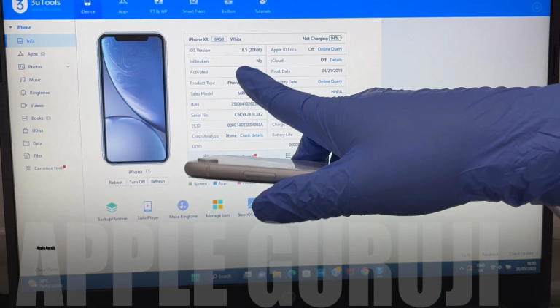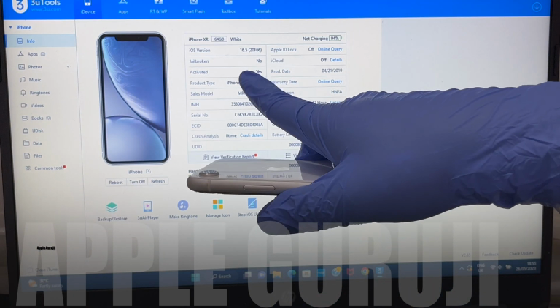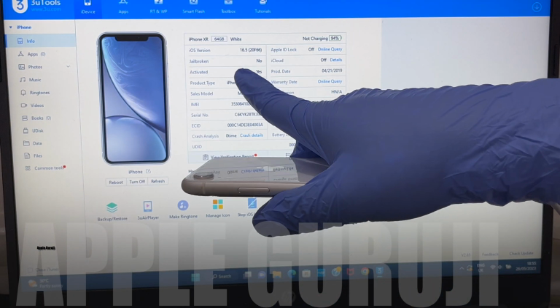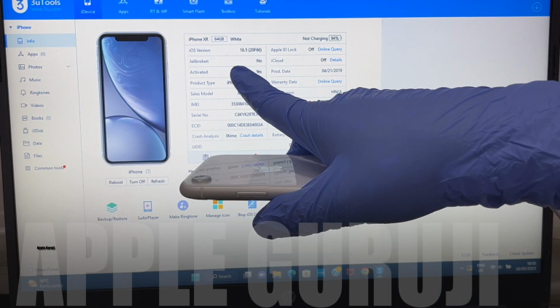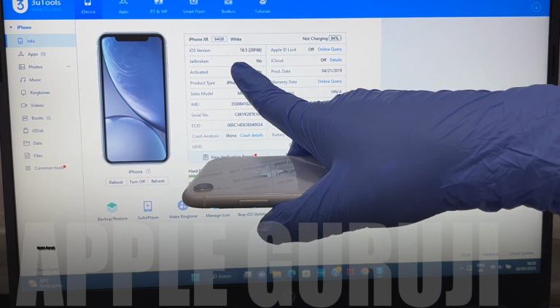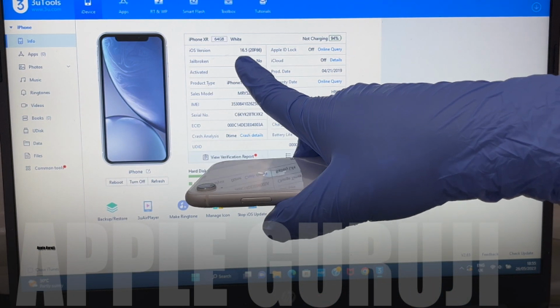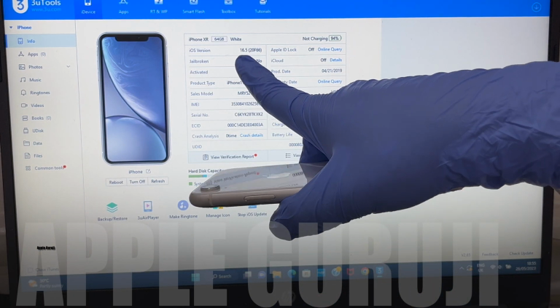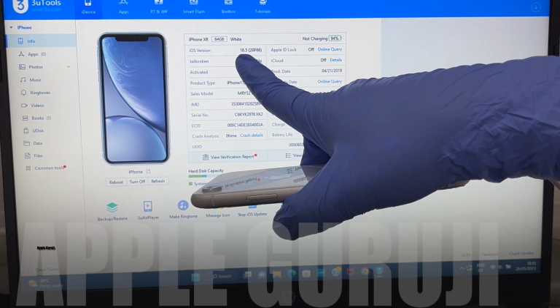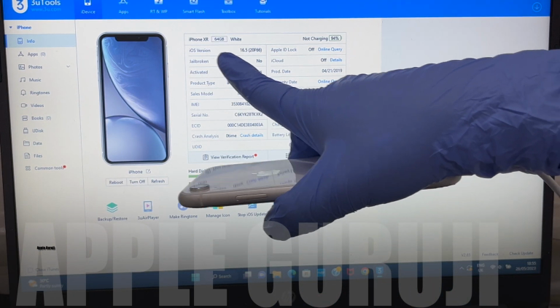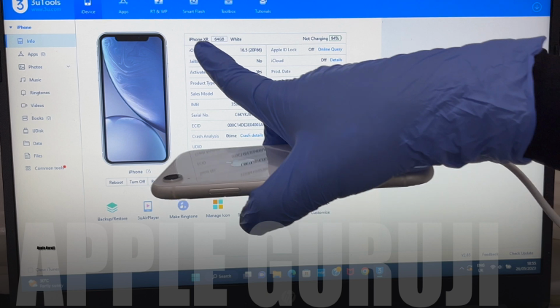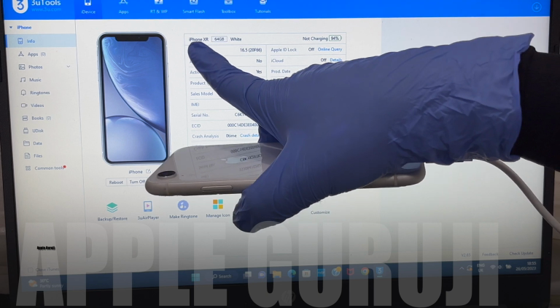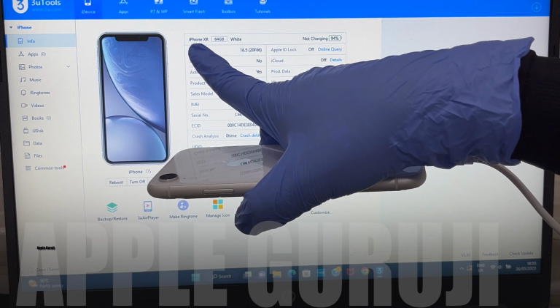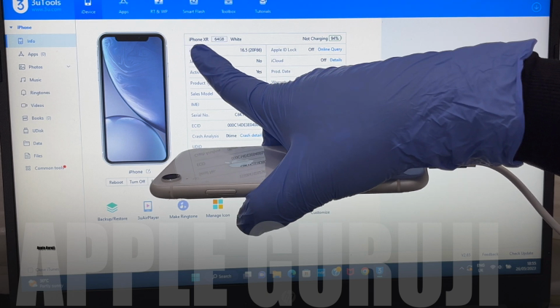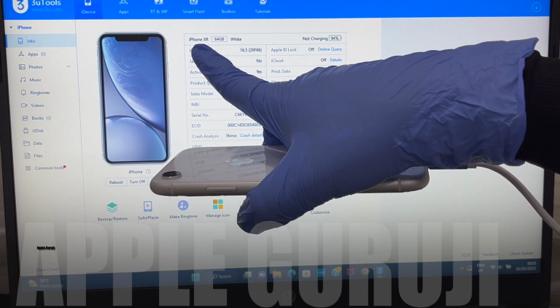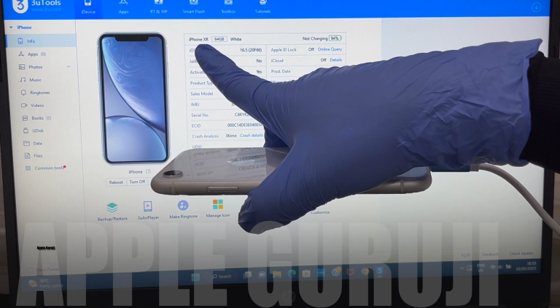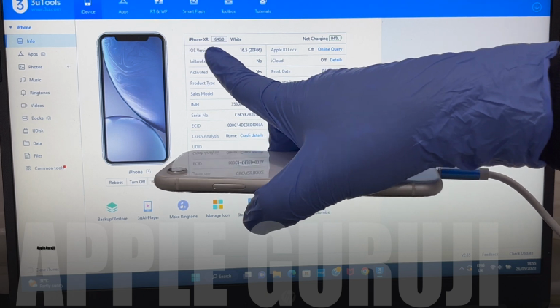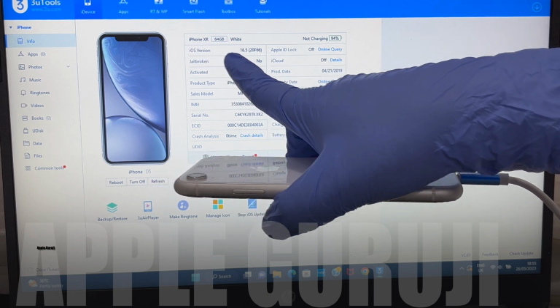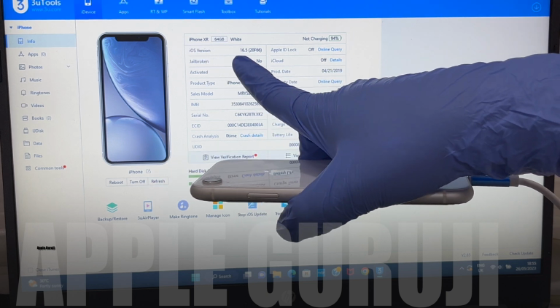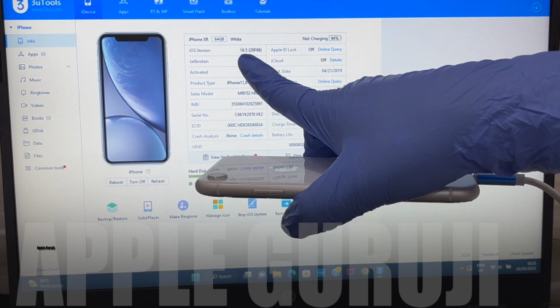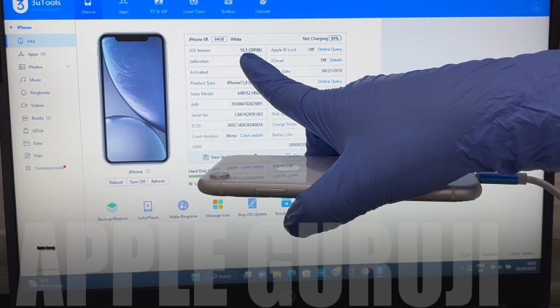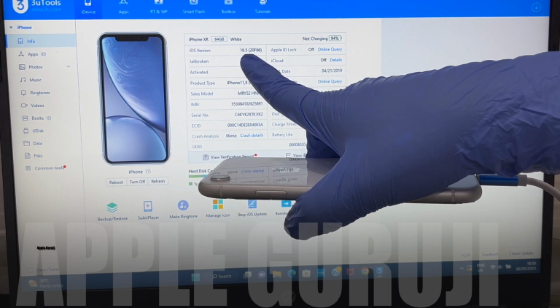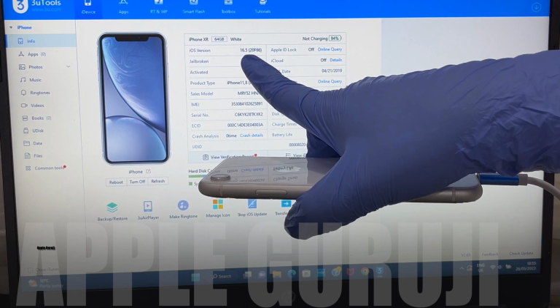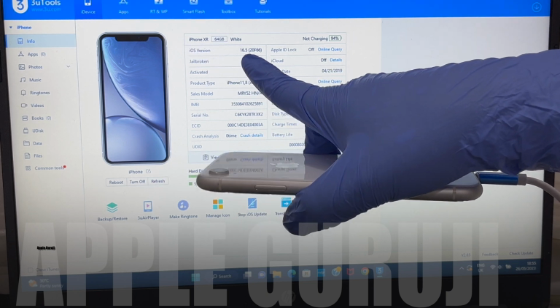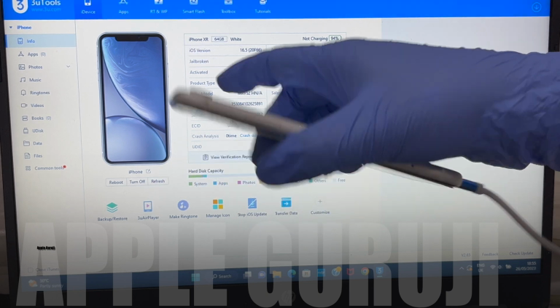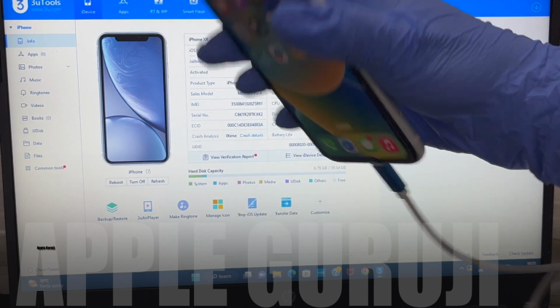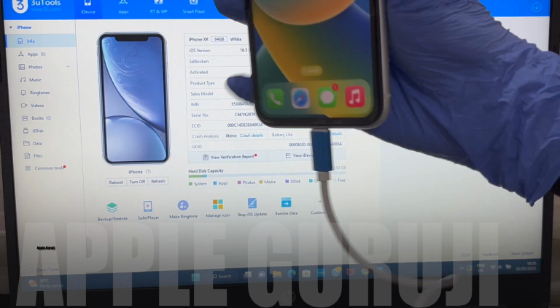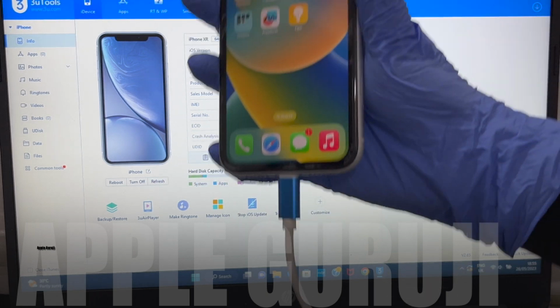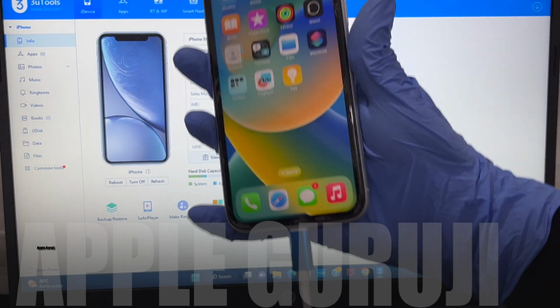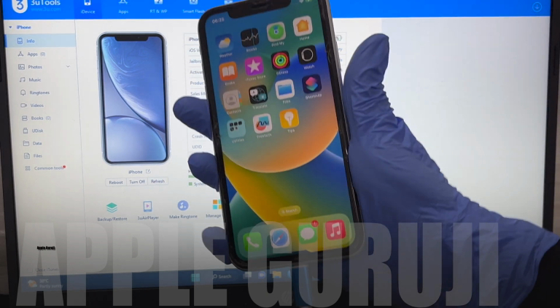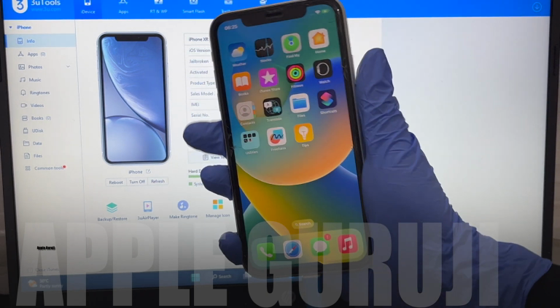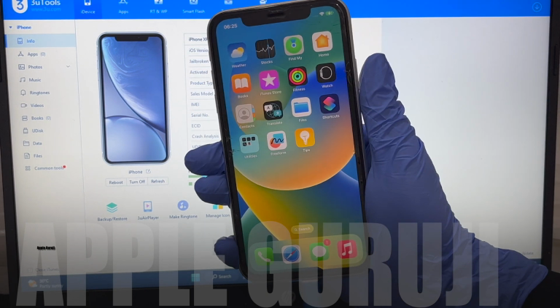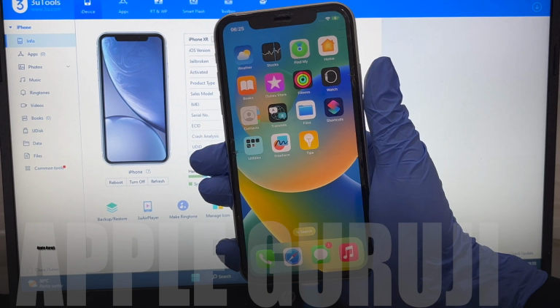You can see the iOS version after the unlock — it is on the latest iOS 16.5.